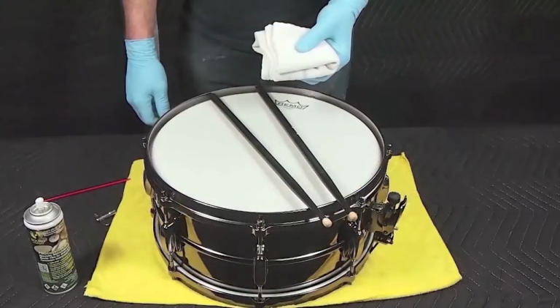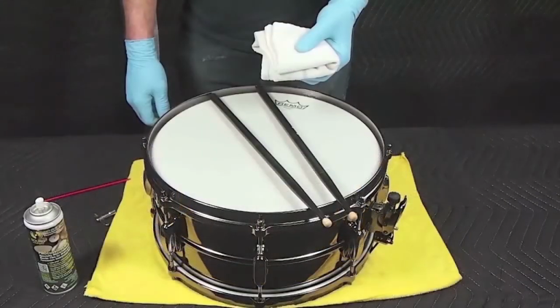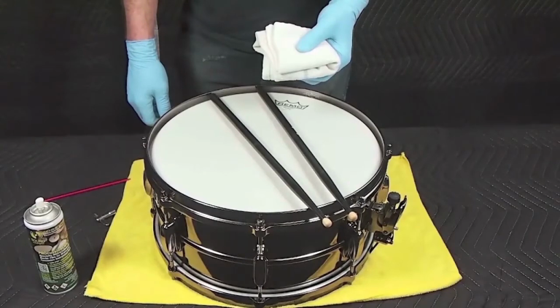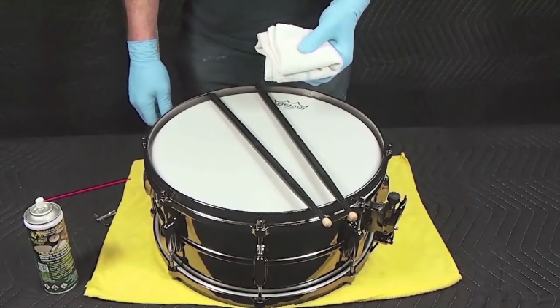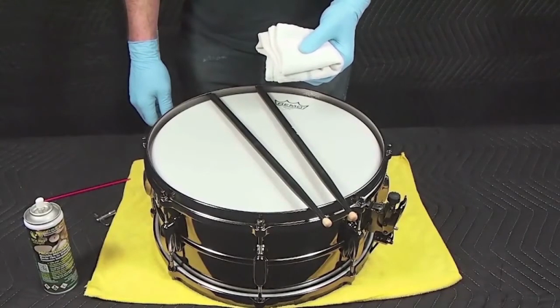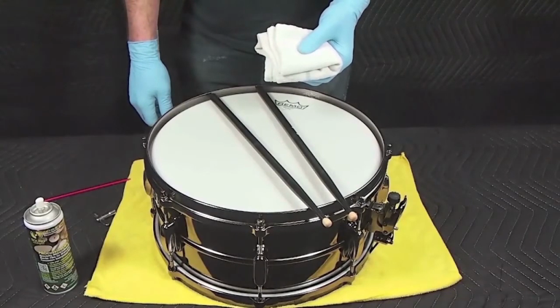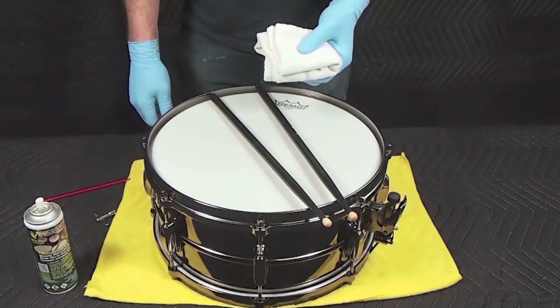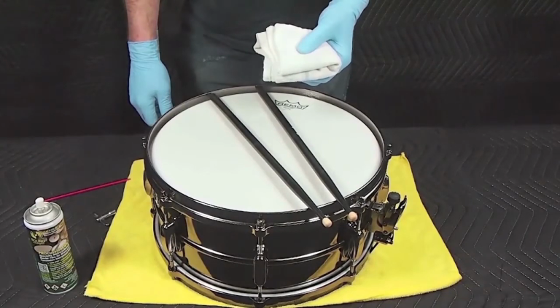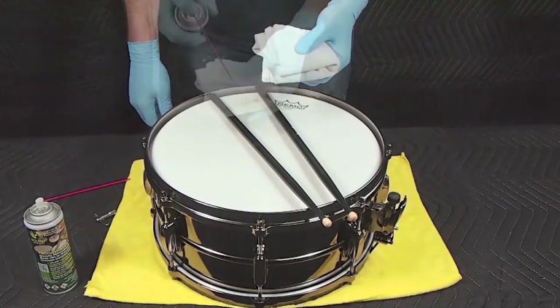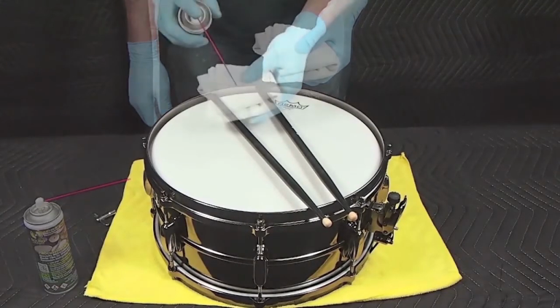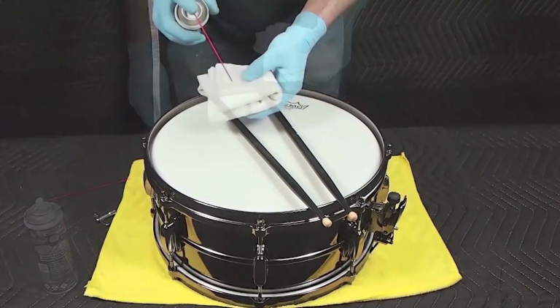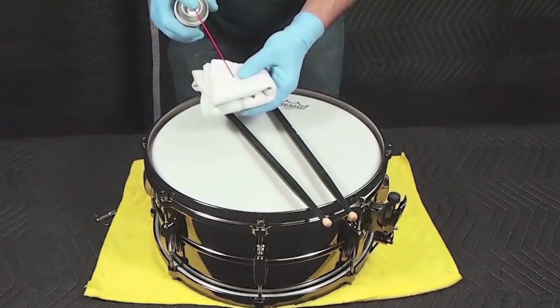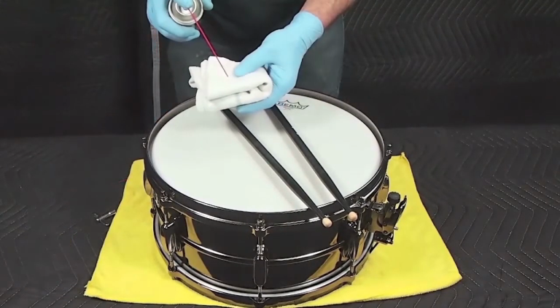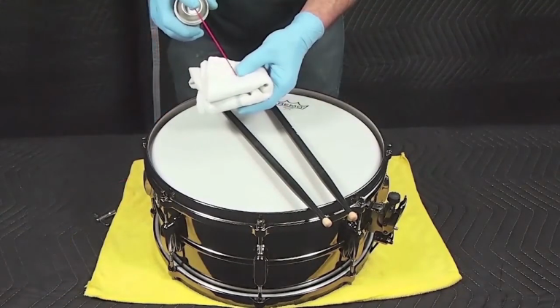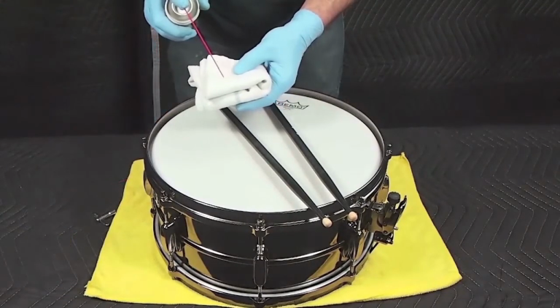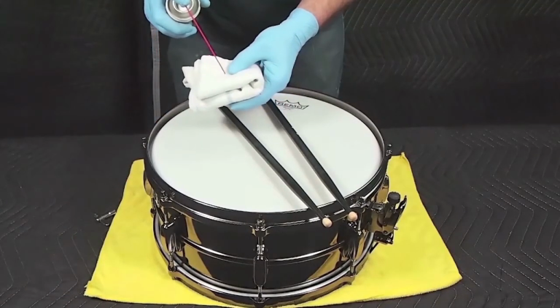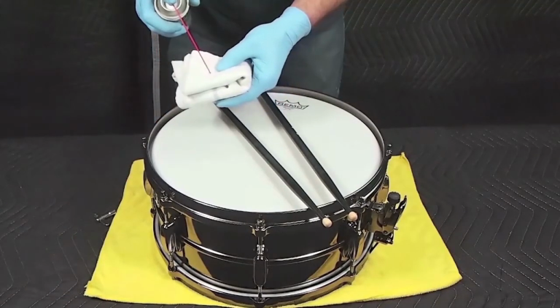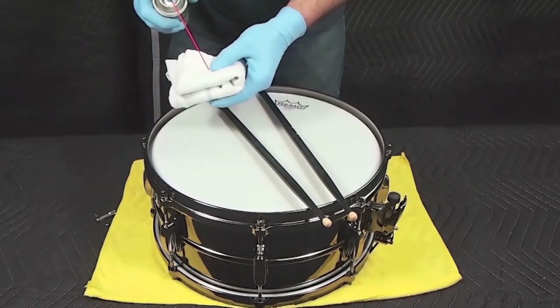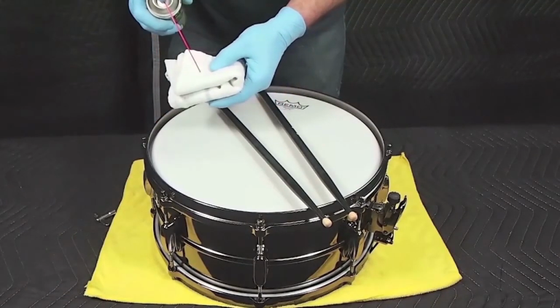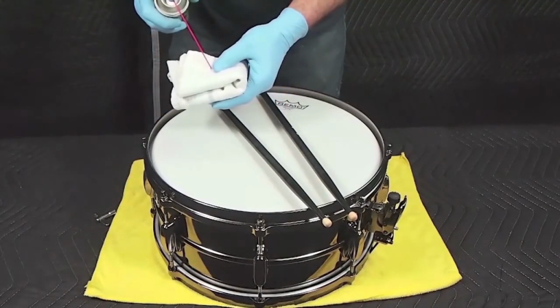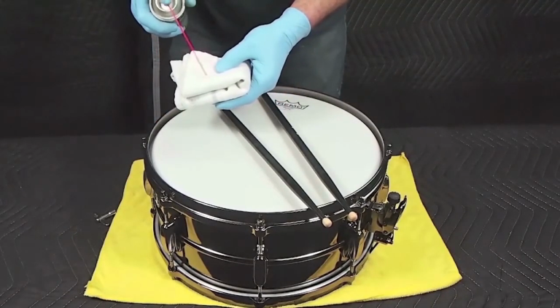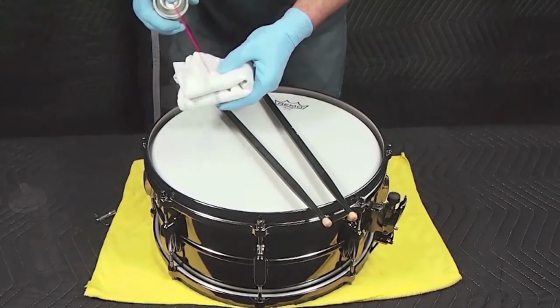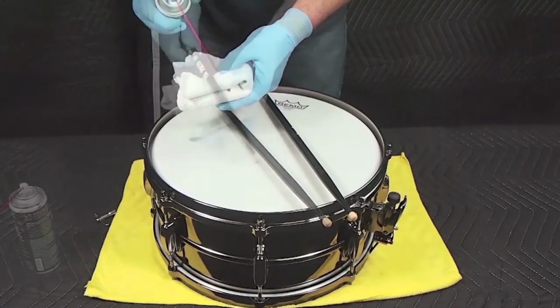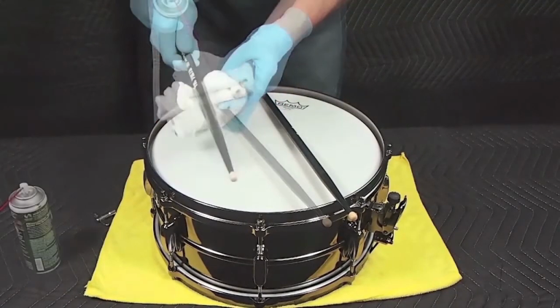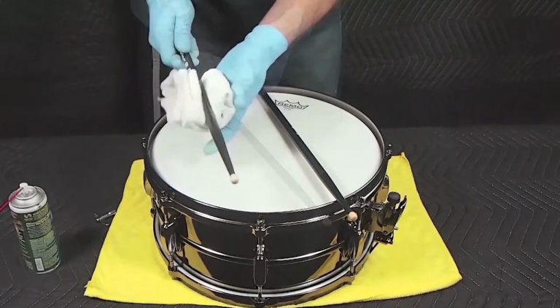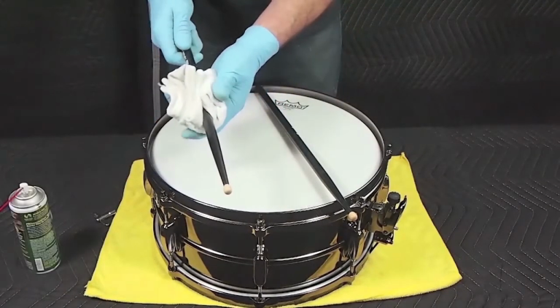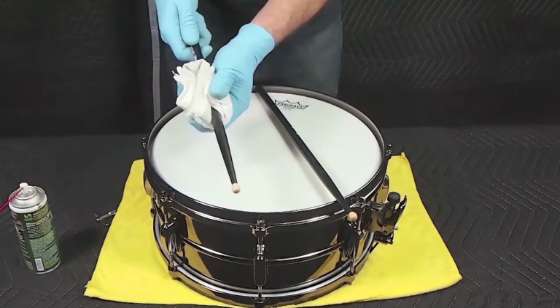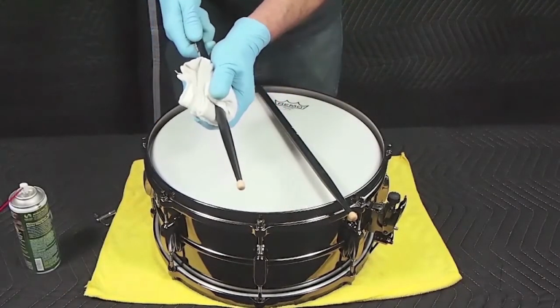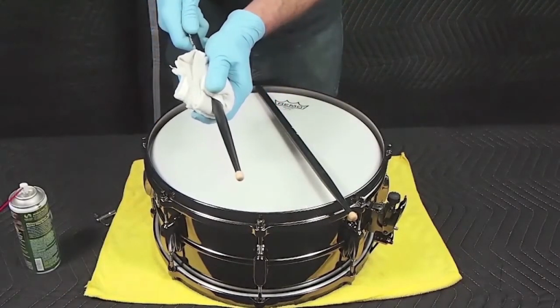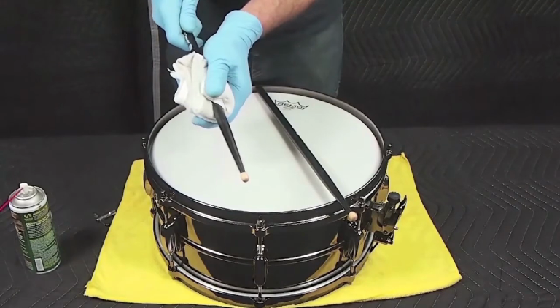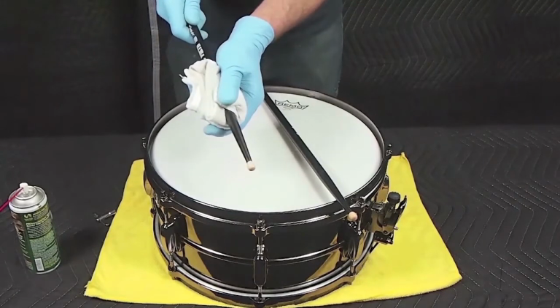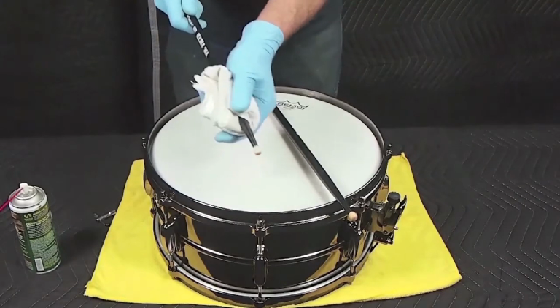For drum sticks, apply Wear Barrier about midway up the stick to the tip and wipe away the excess.